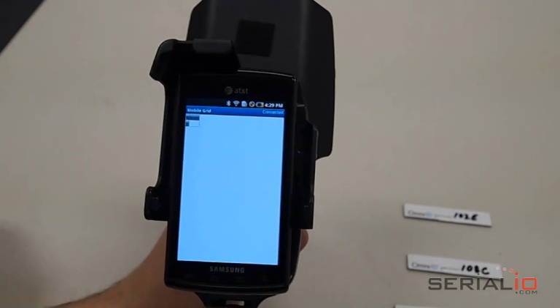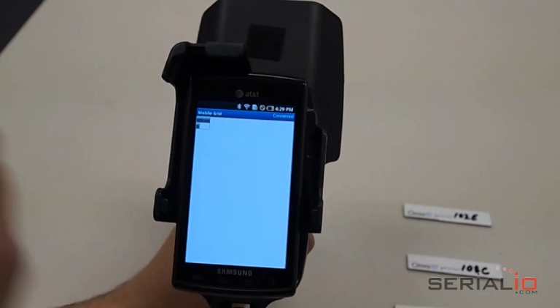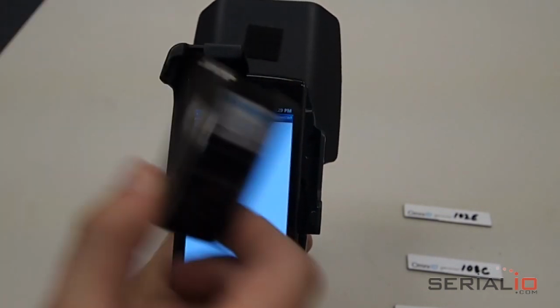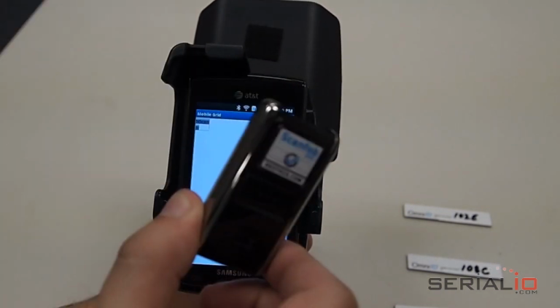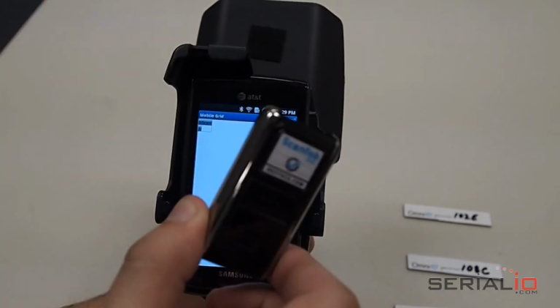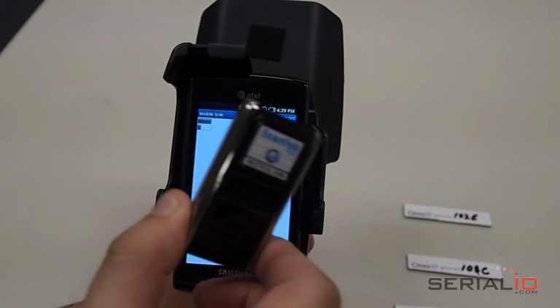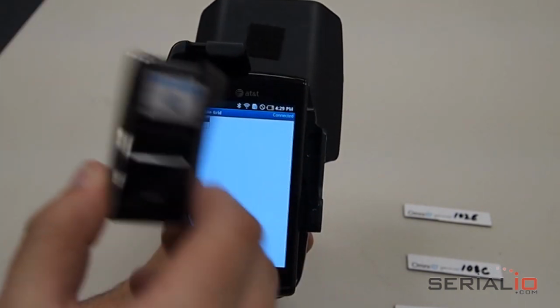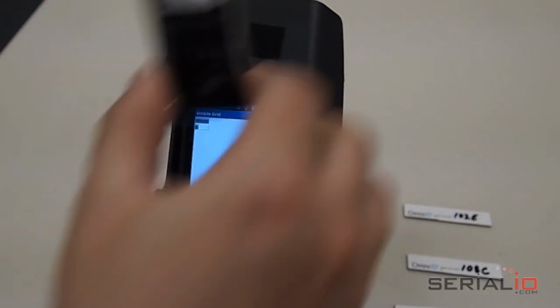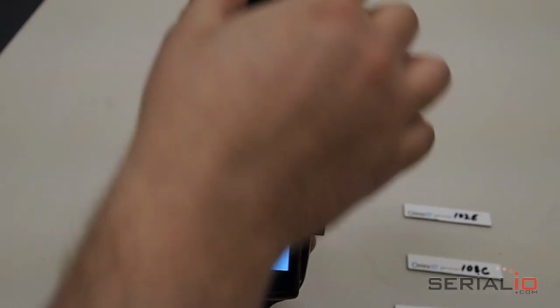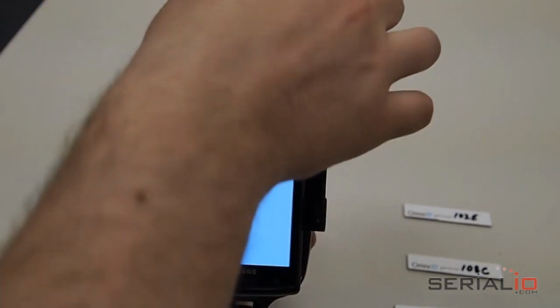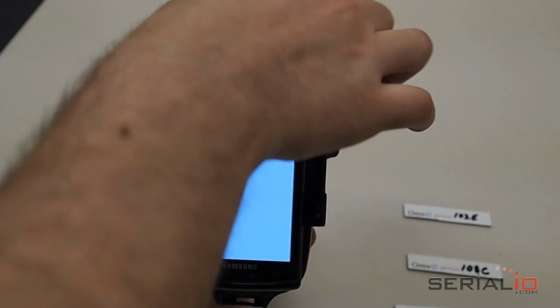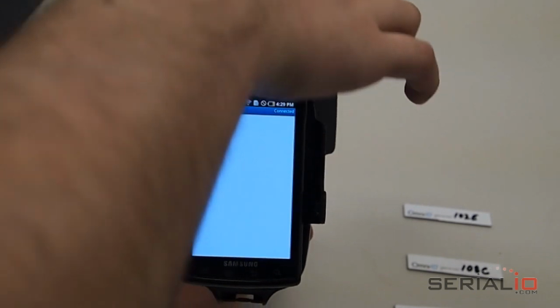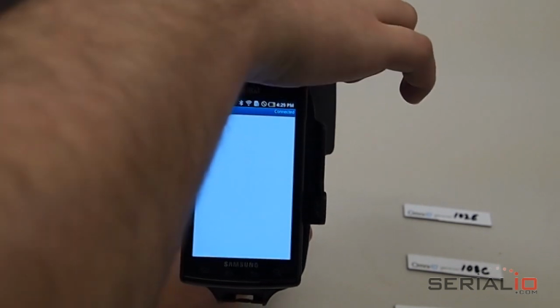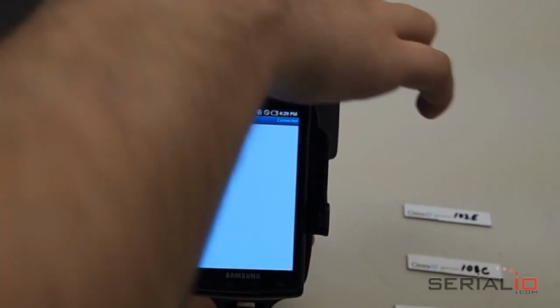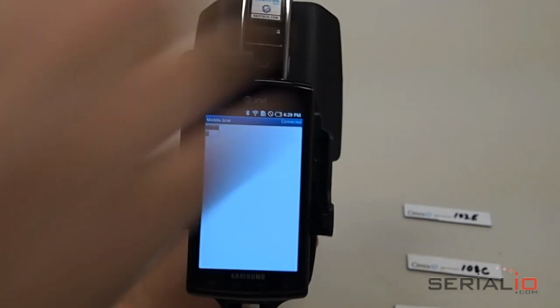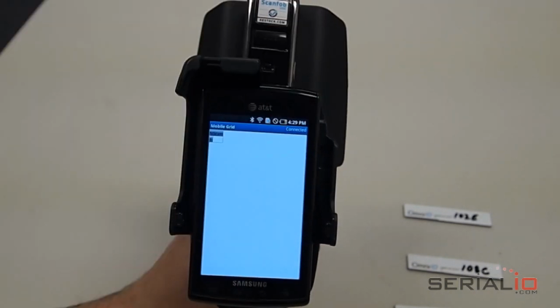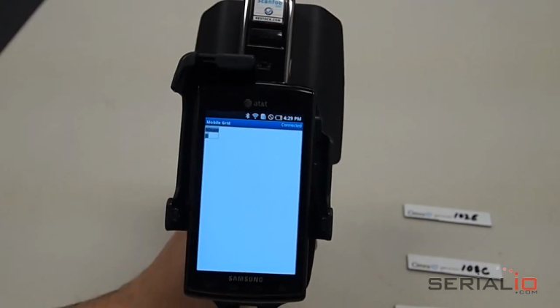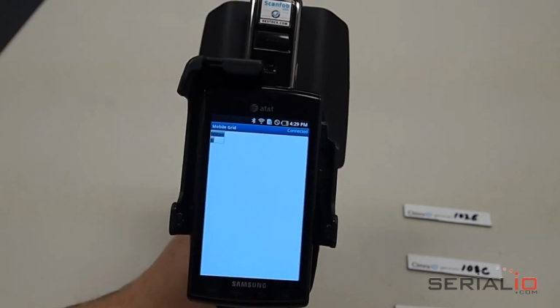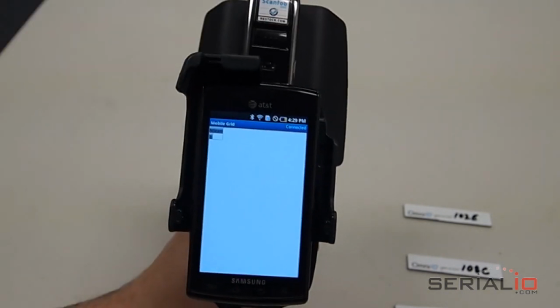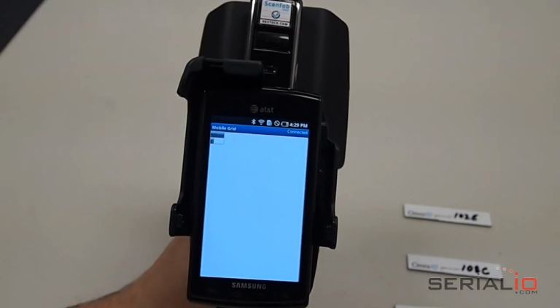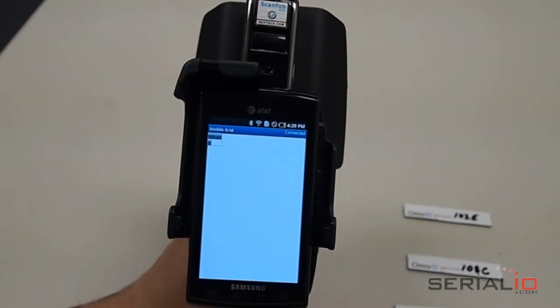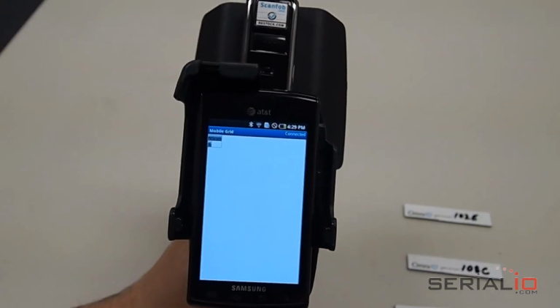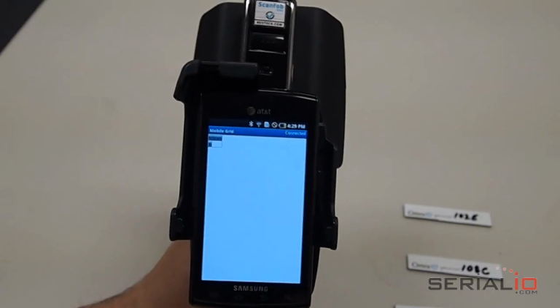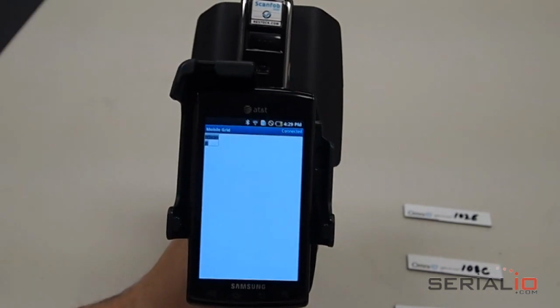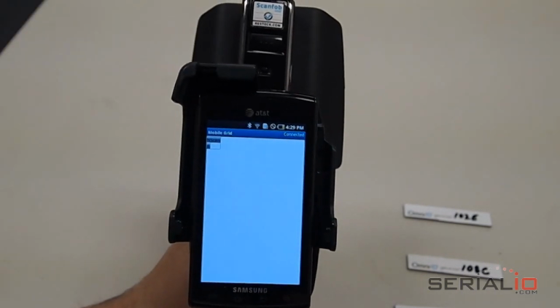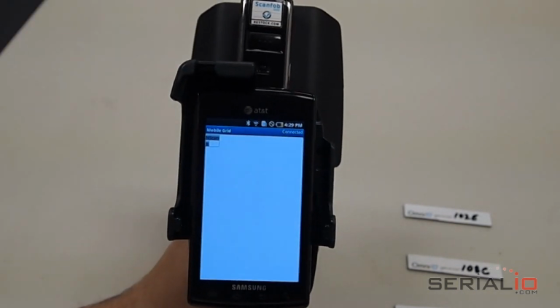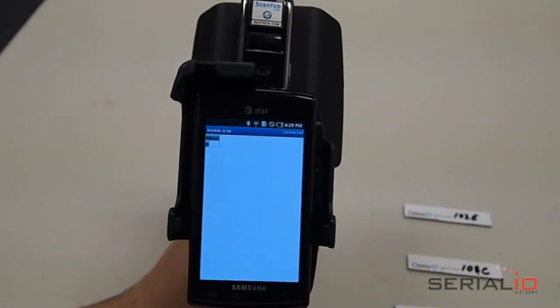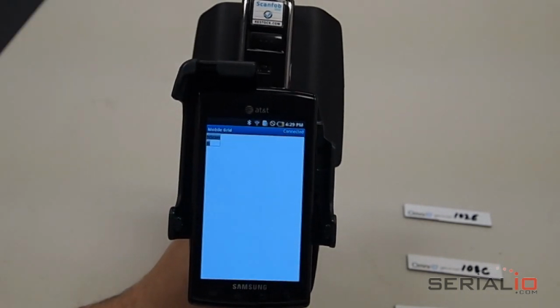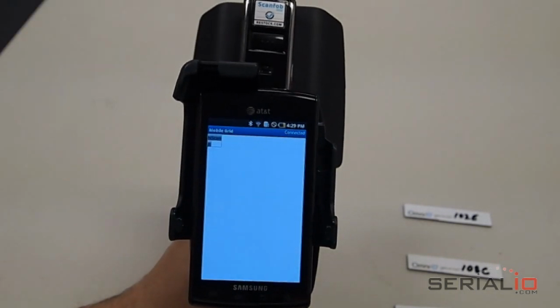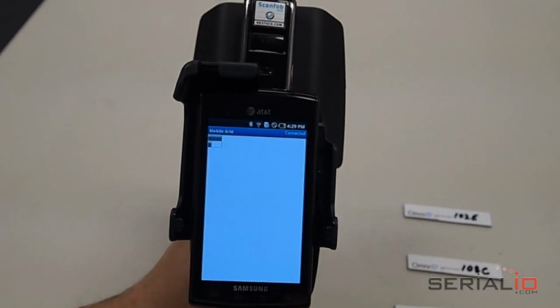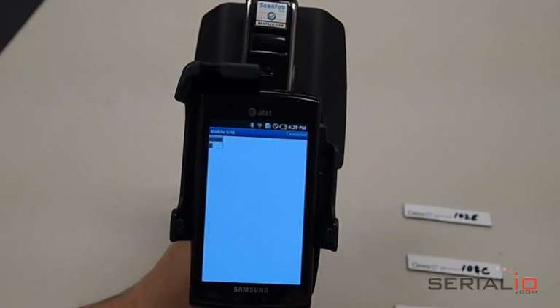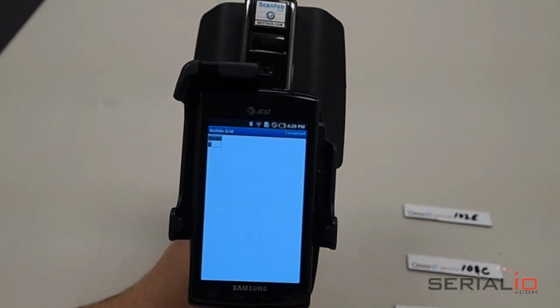Use the ScanFob 2002 Bluetooth scanner, and you can send barcodes and RFID tags simultaneously into Mobile Grid on Android.